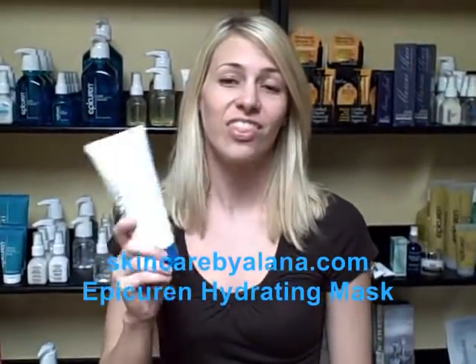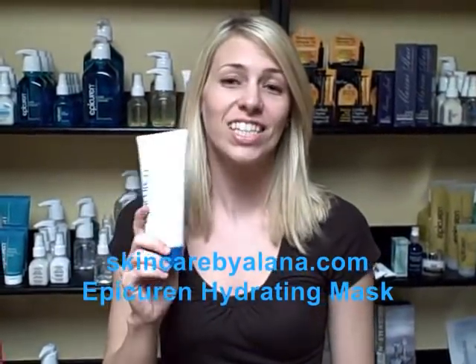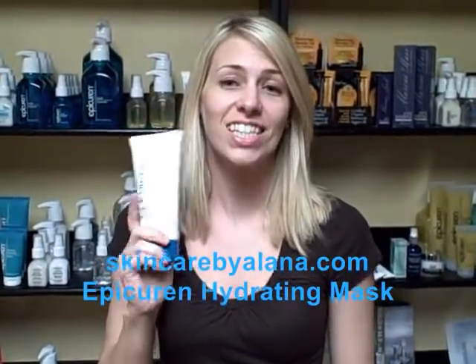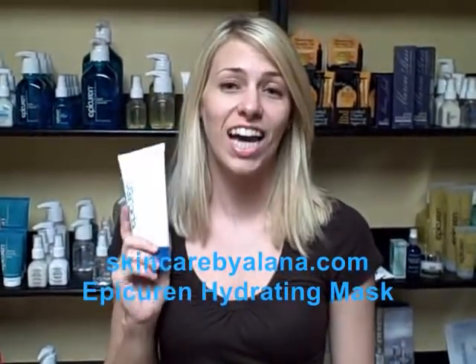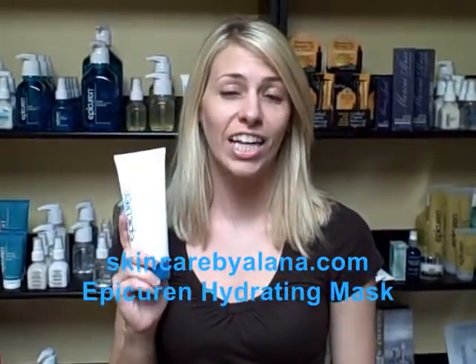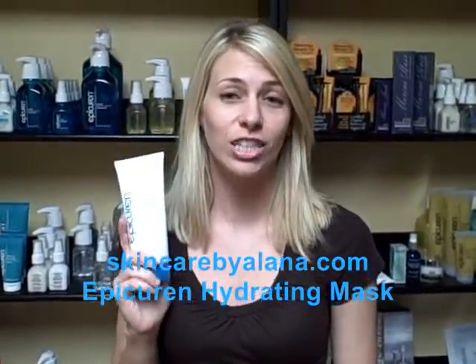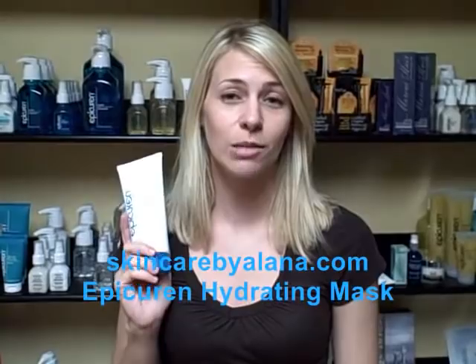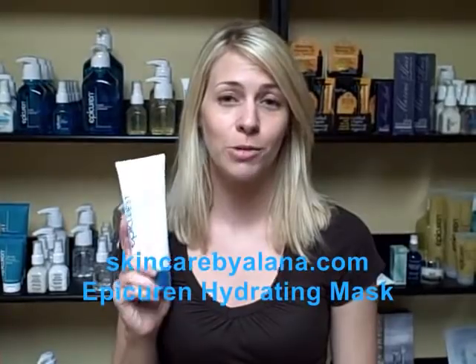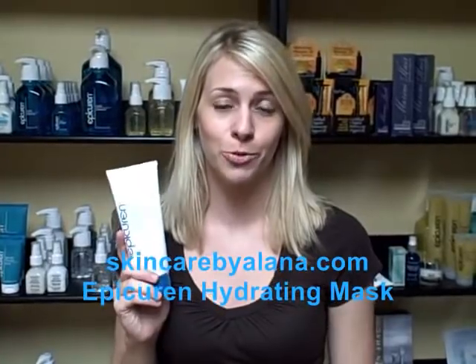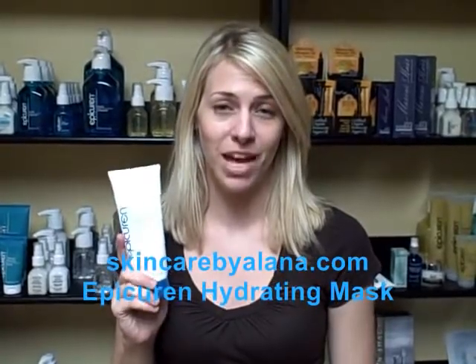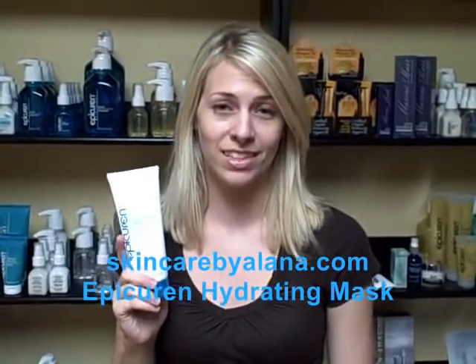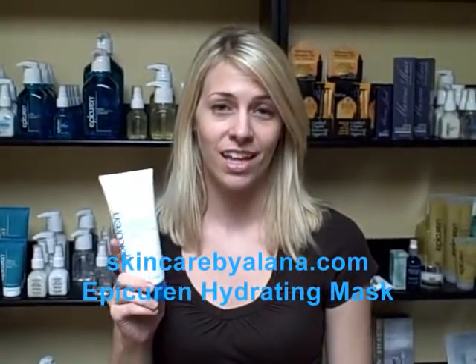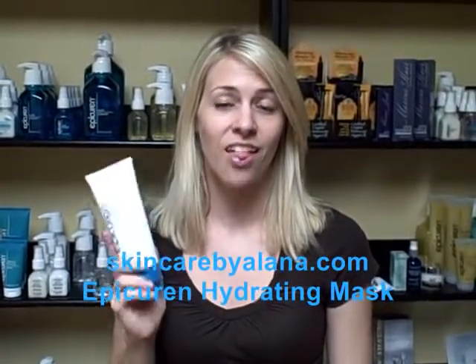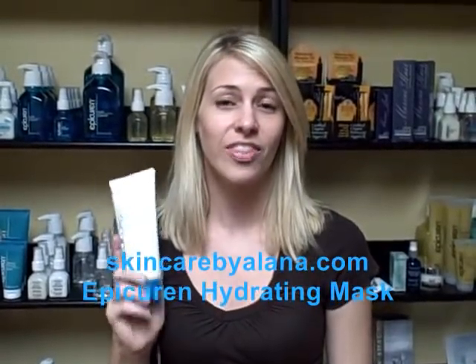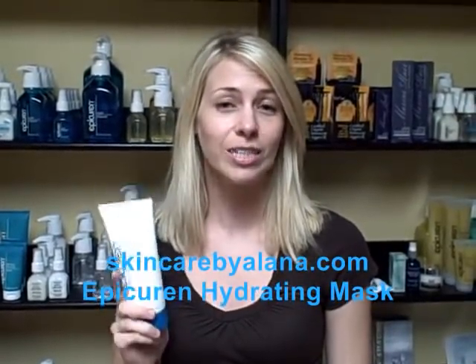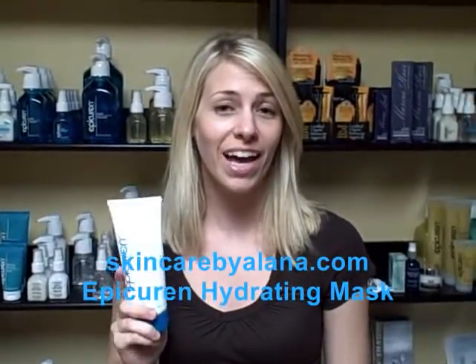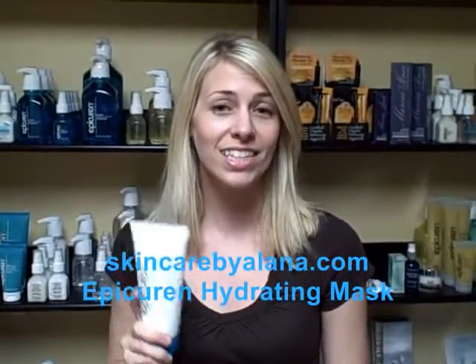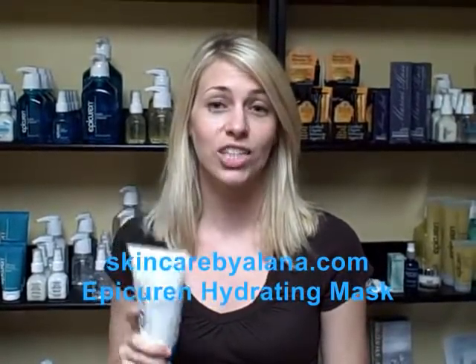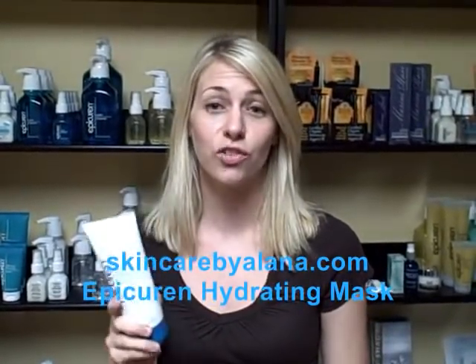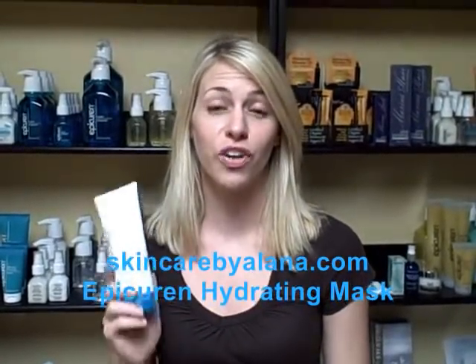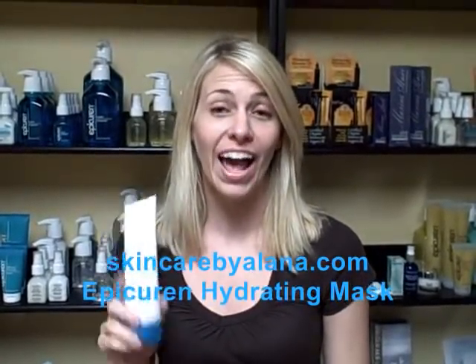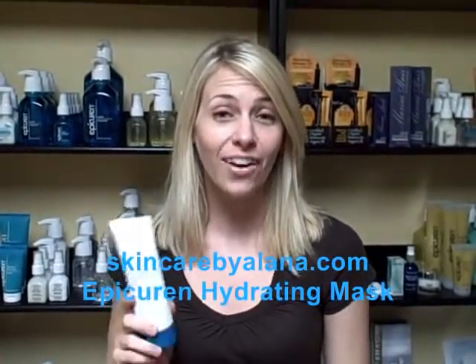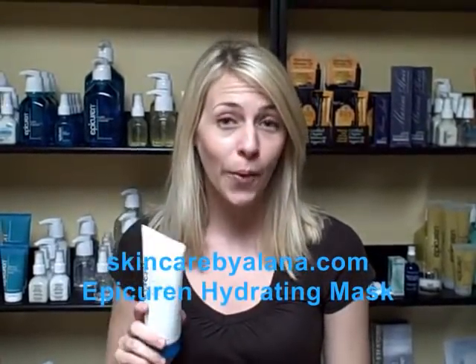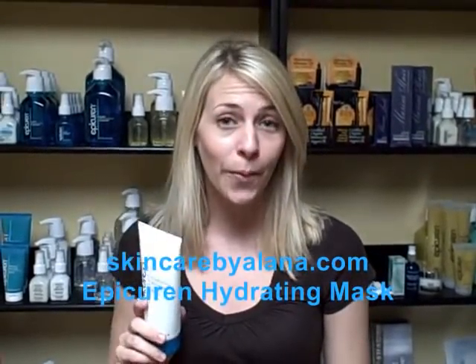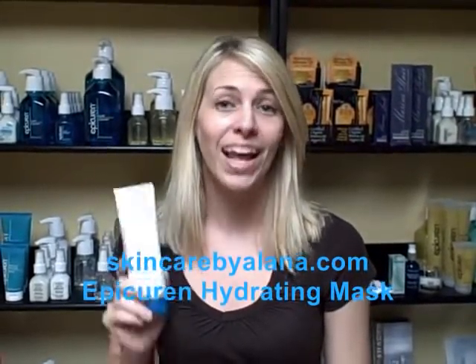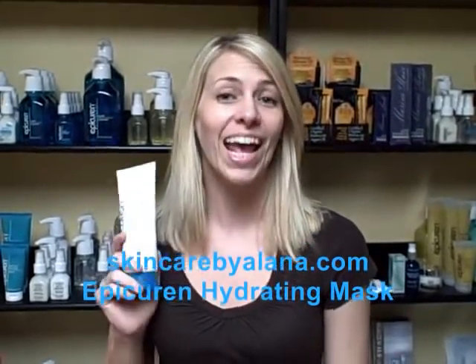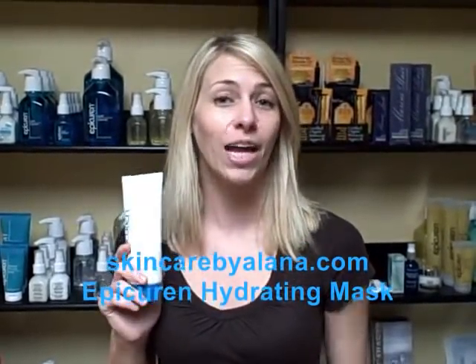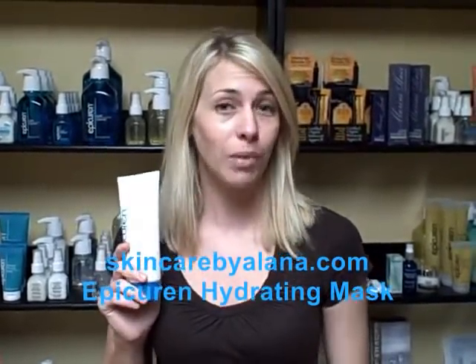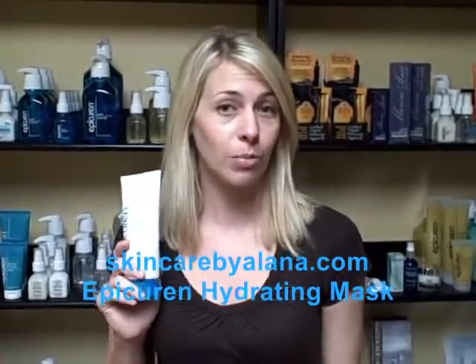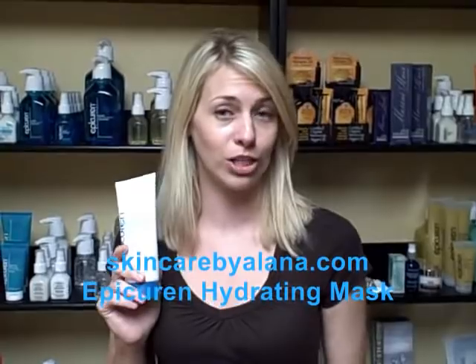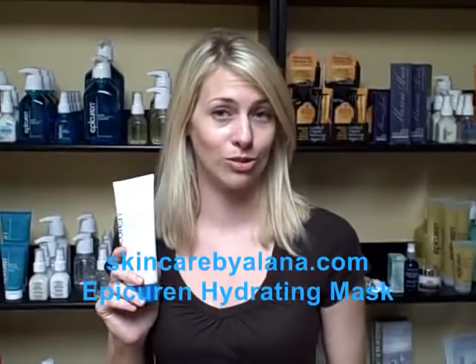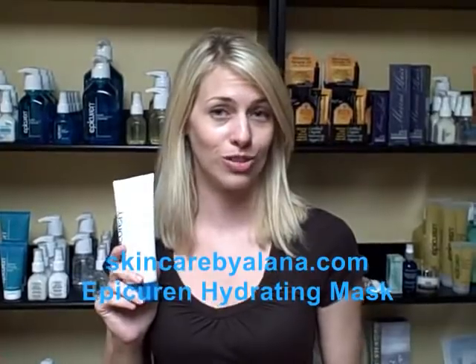This is the Hydrating Mineral Mask. This mask is good for at-home and back bar use.